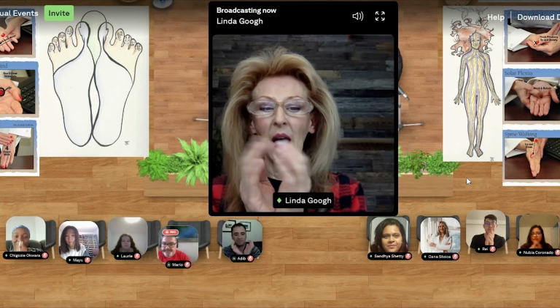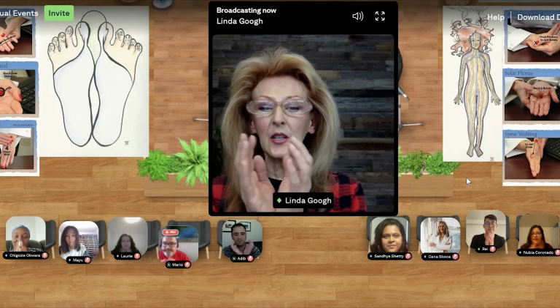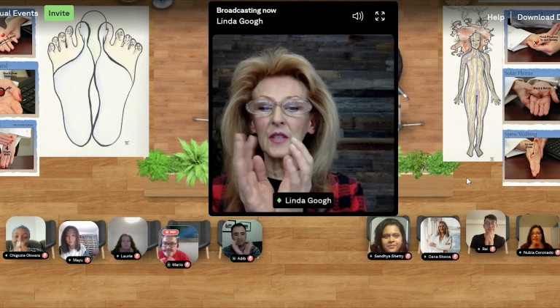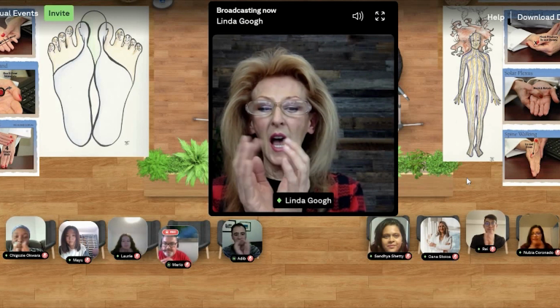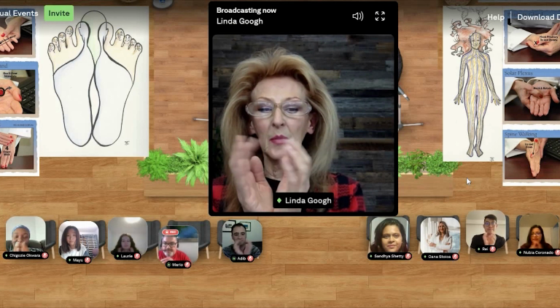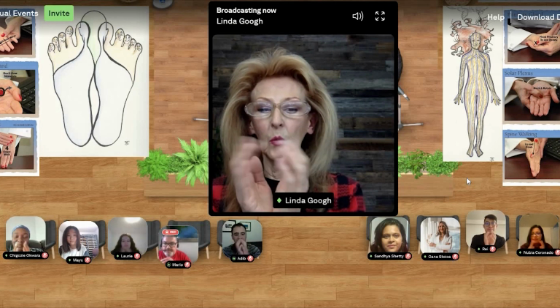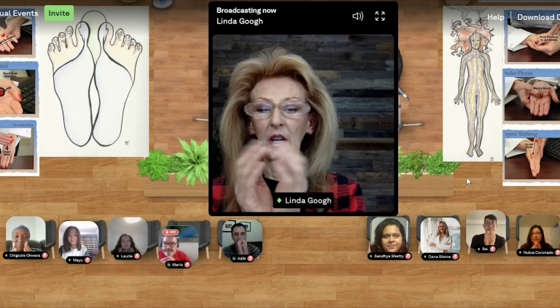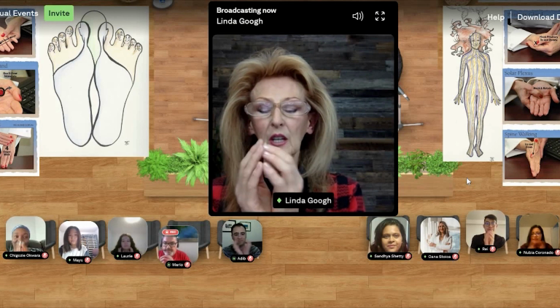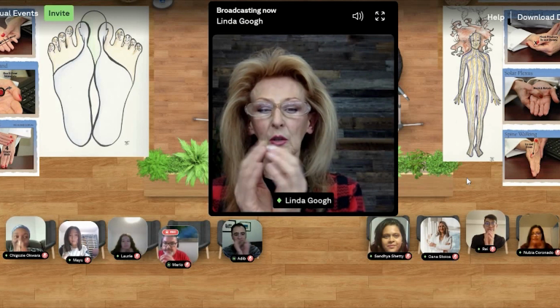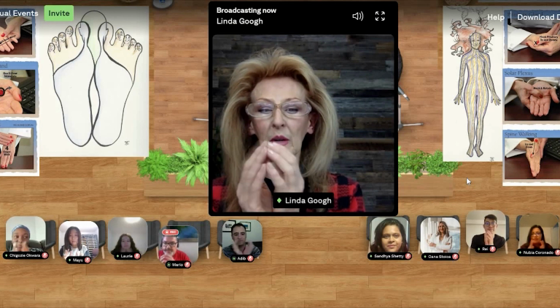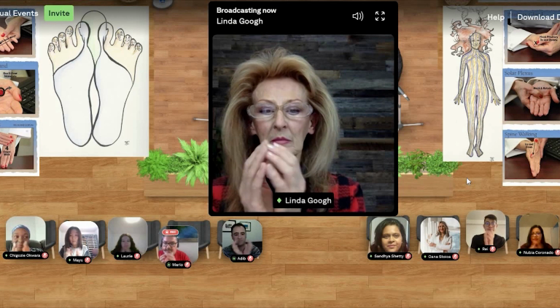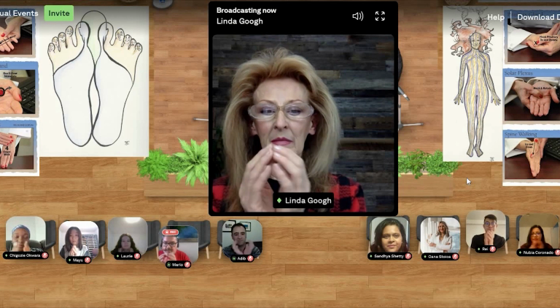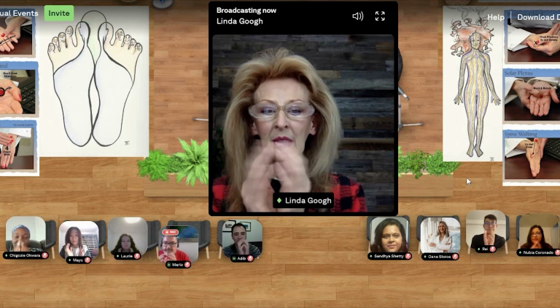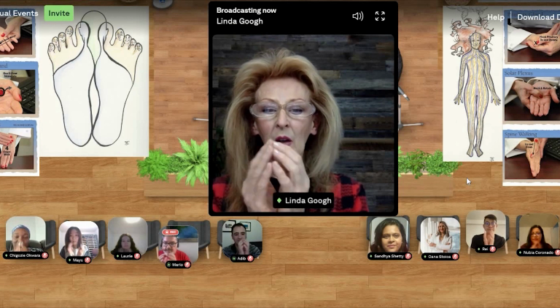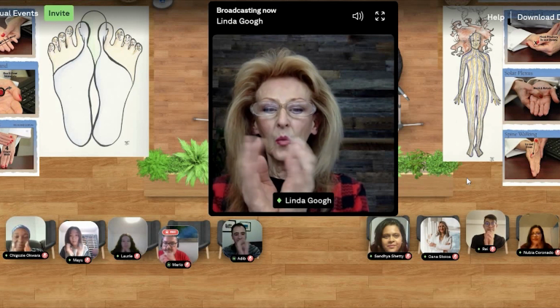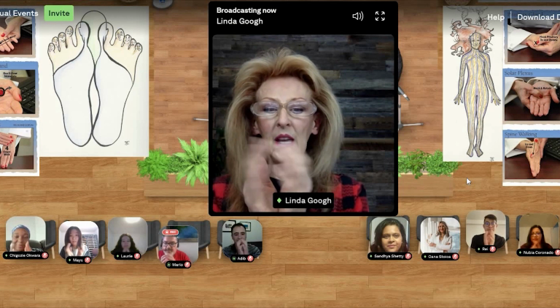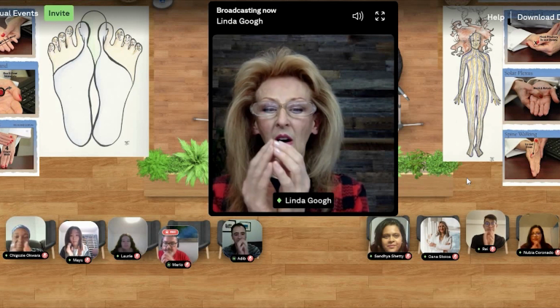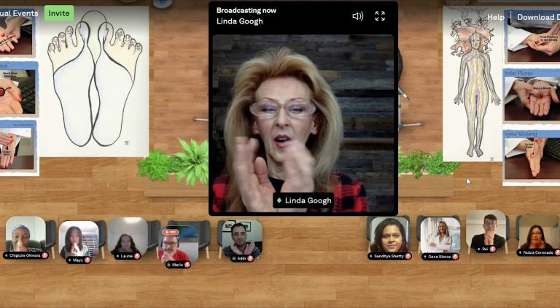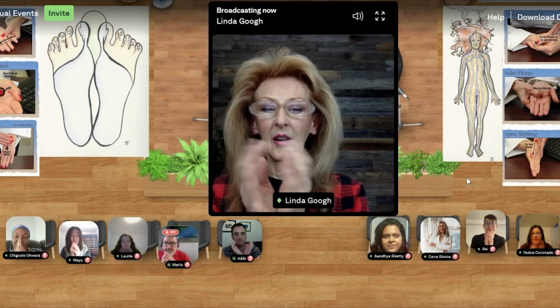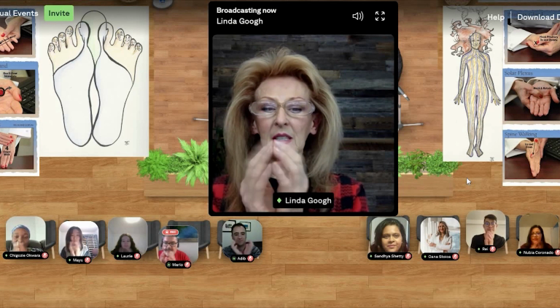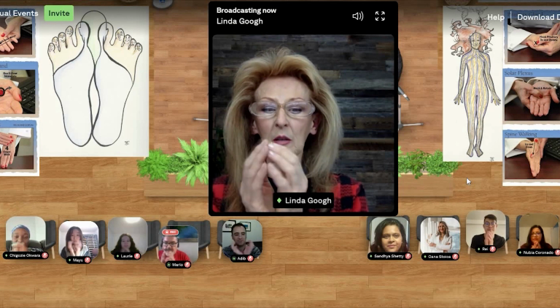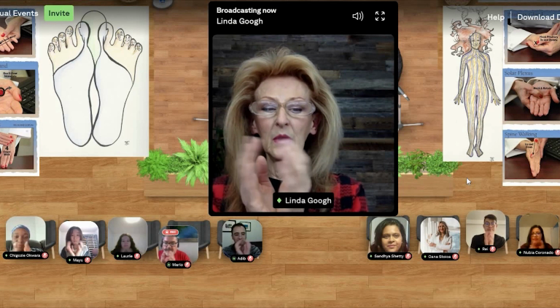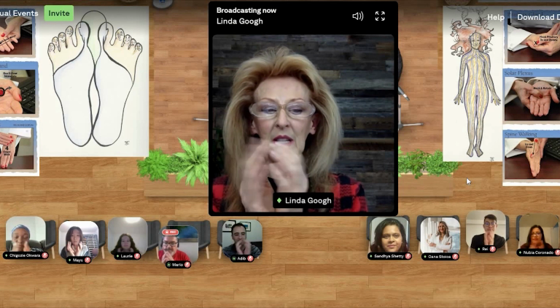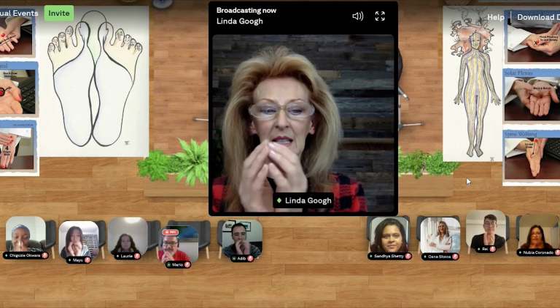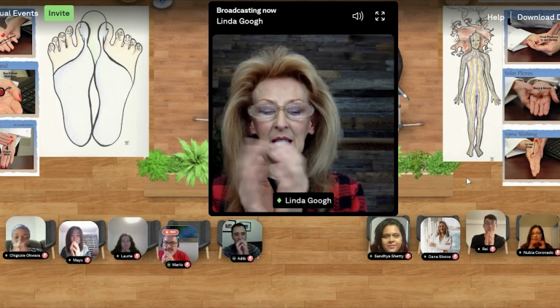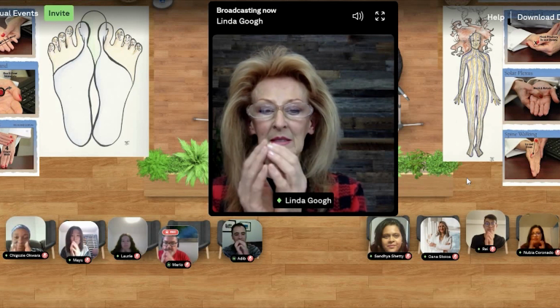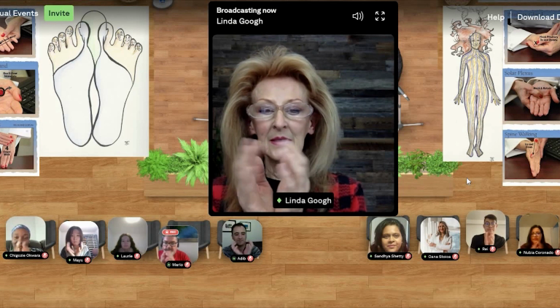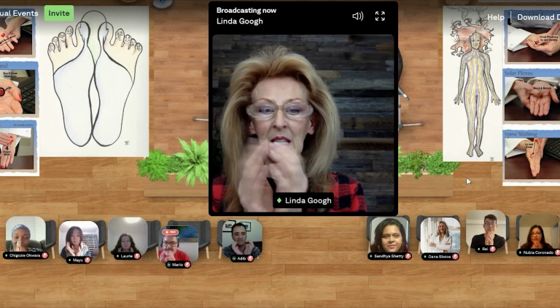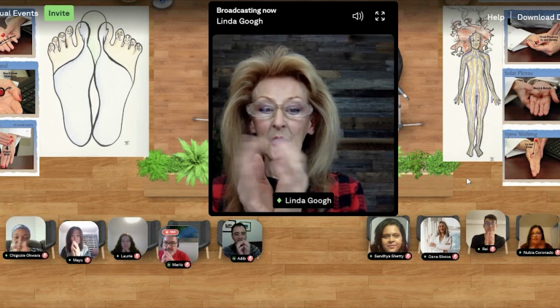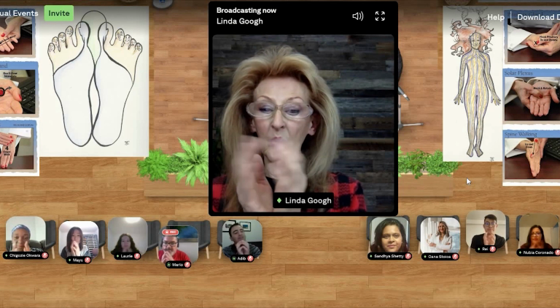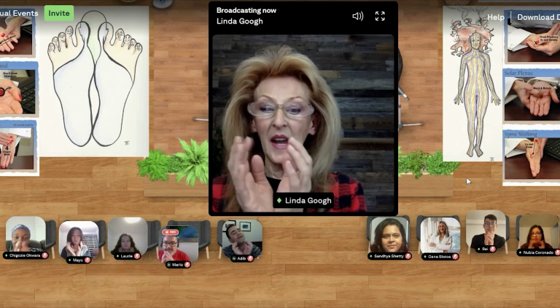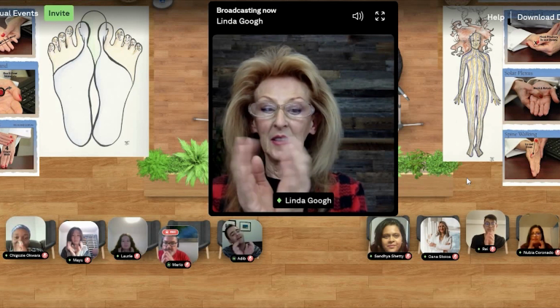So as you're tapping, what are you doing? We are stimulating the brain.